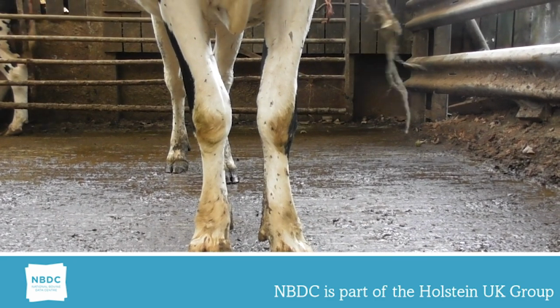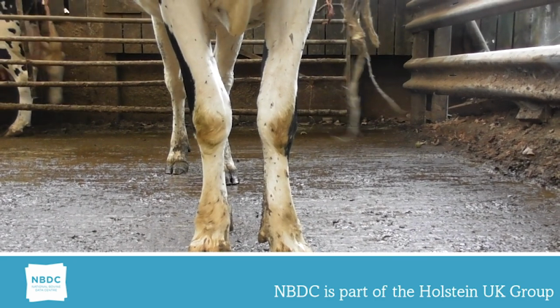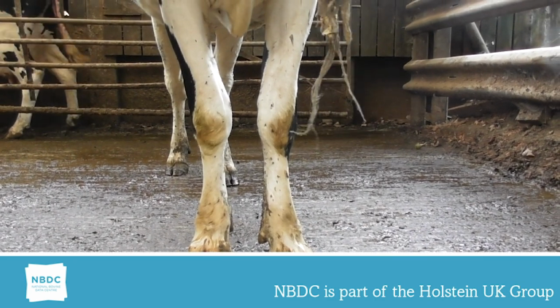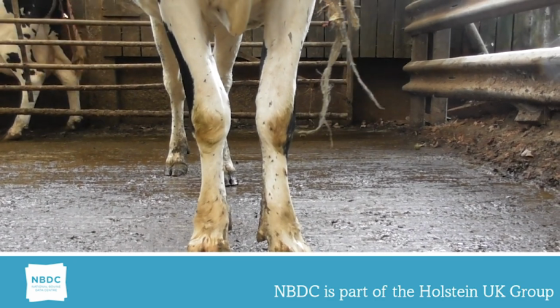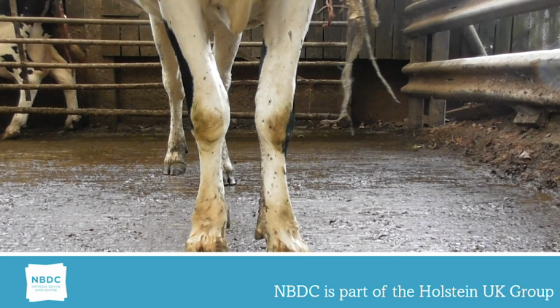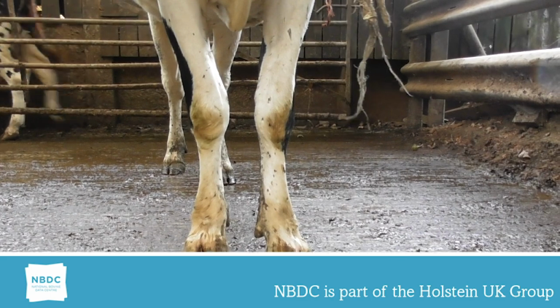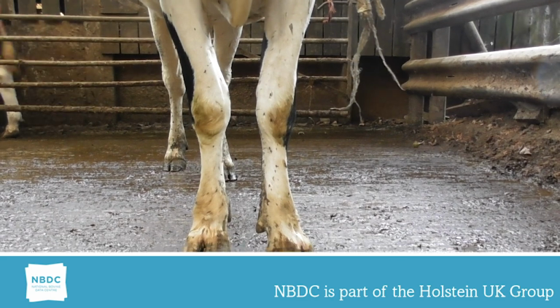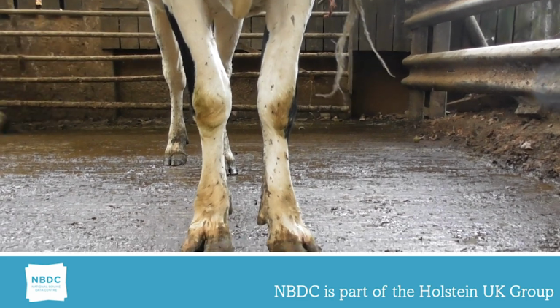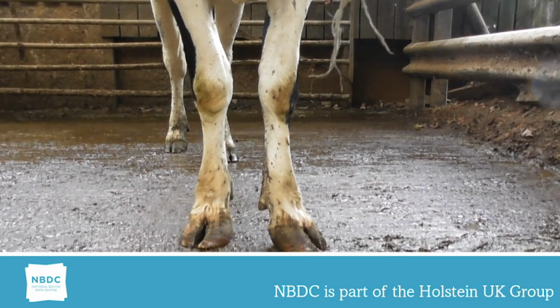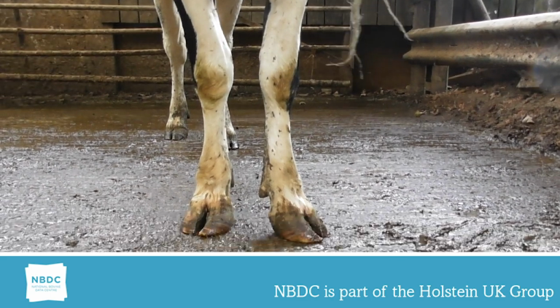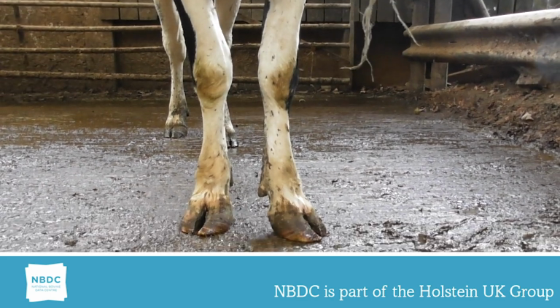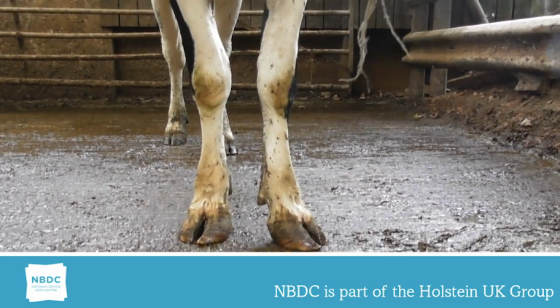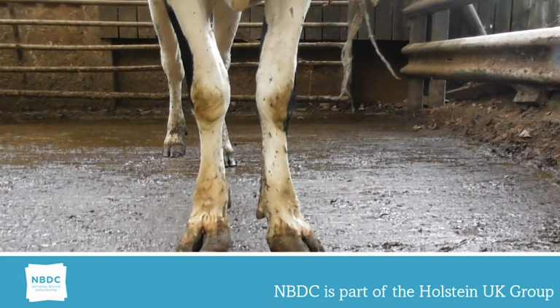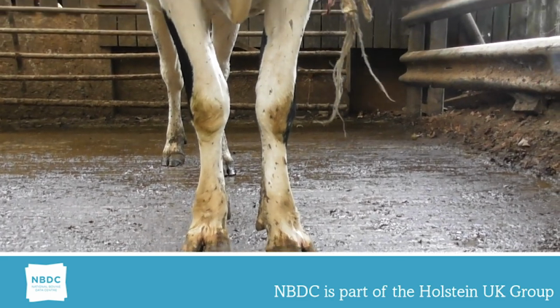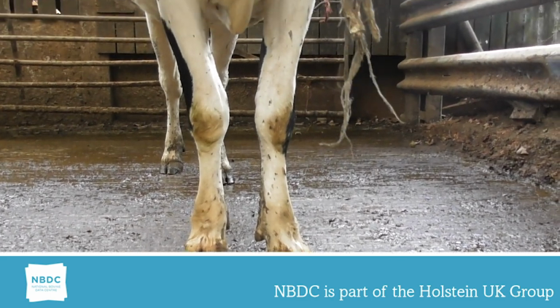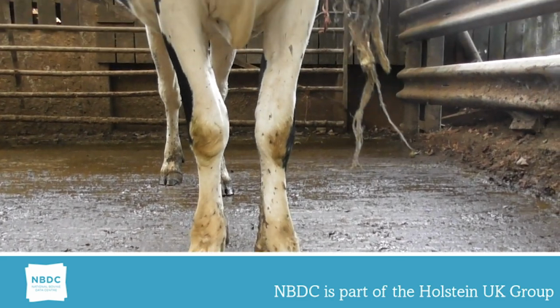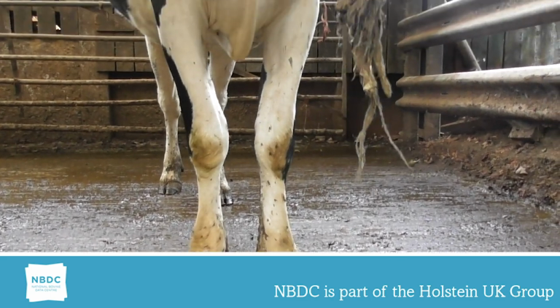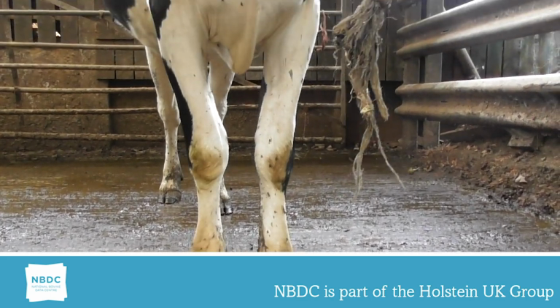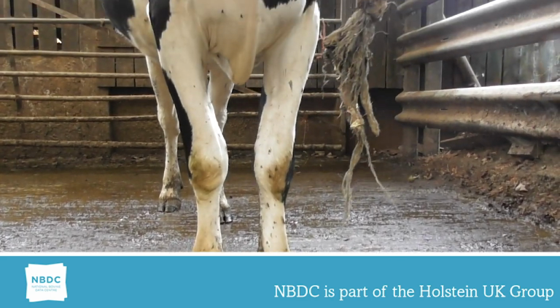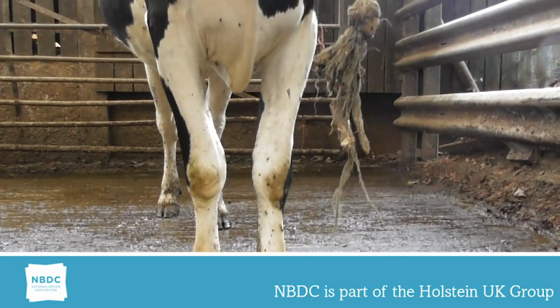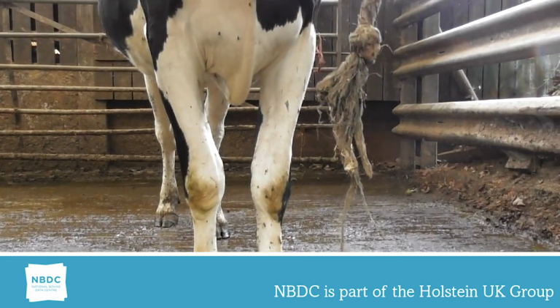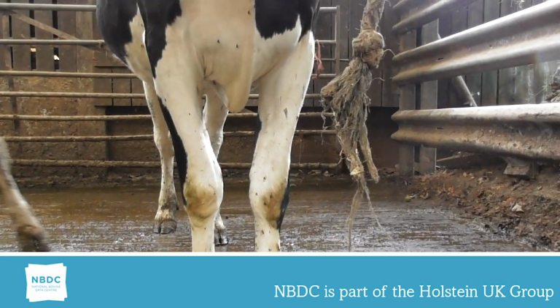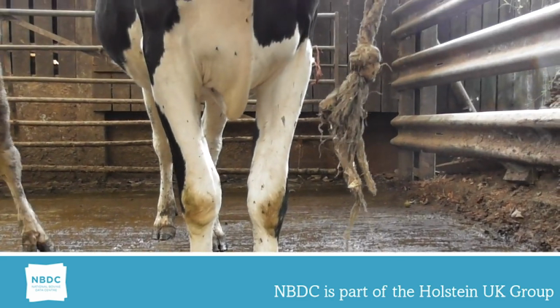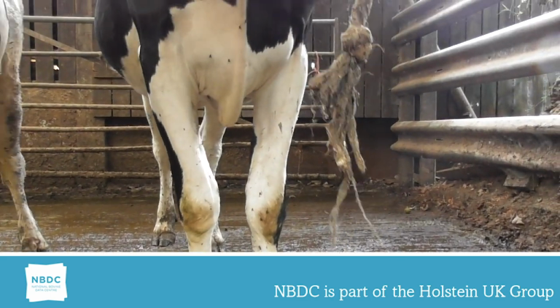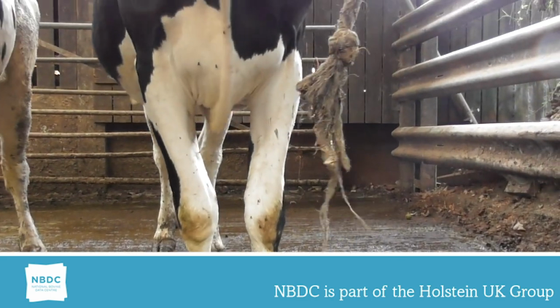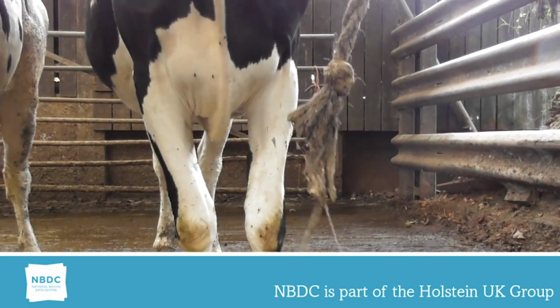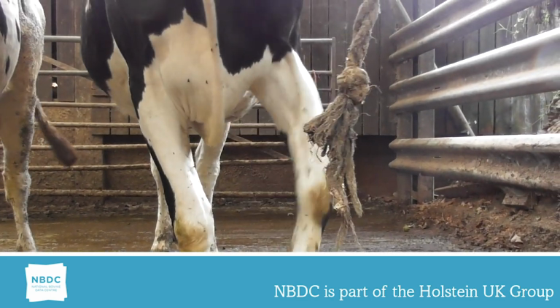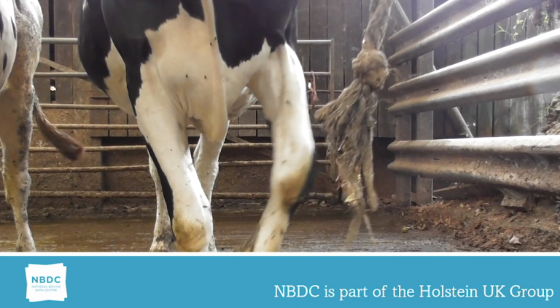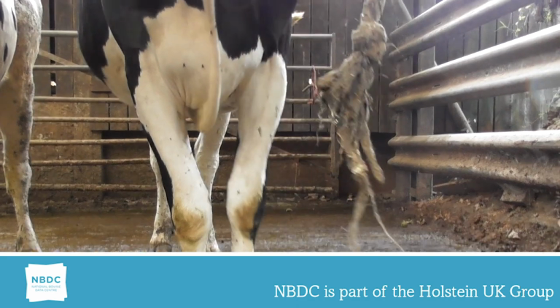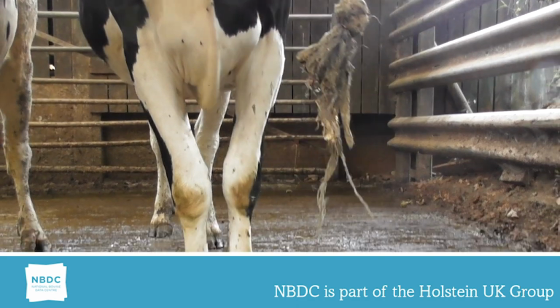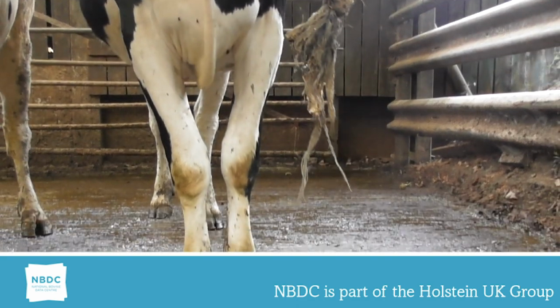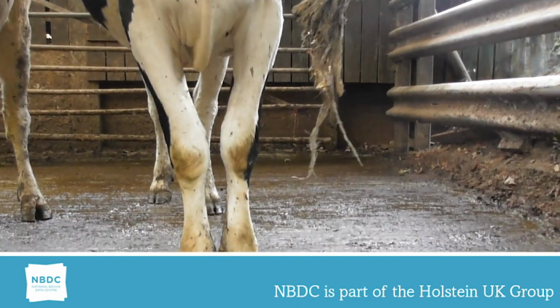This cow would linear a 1 on chest width. She's very narrow chested and note the front feet toeing out to balance her. This is undesirable.